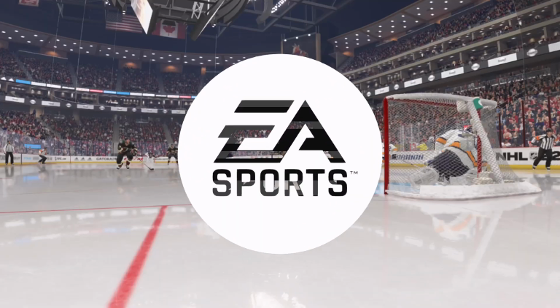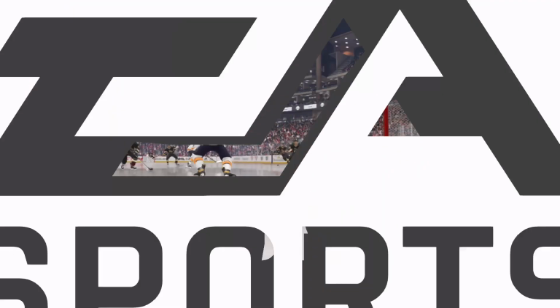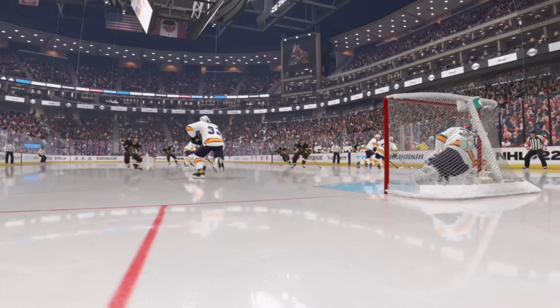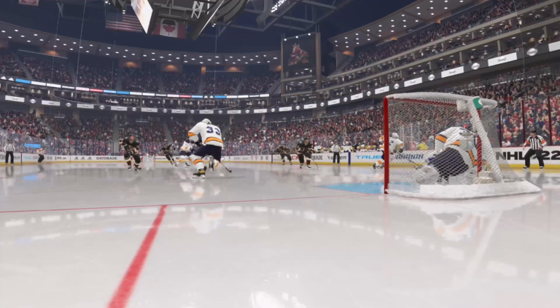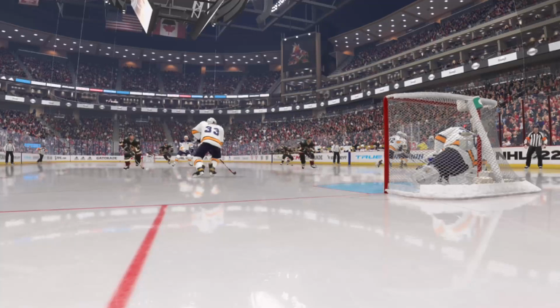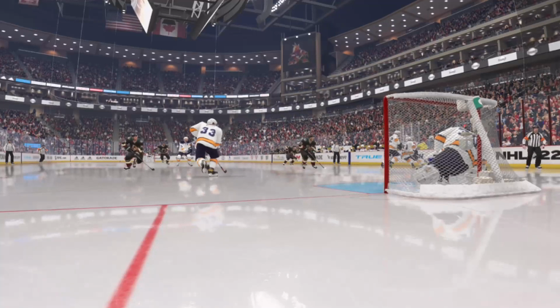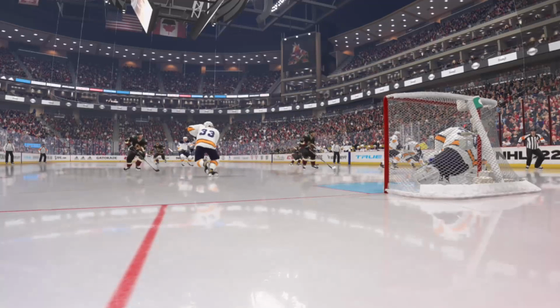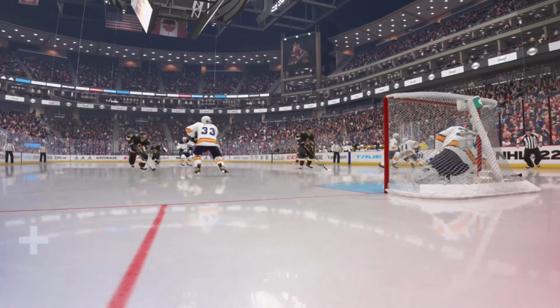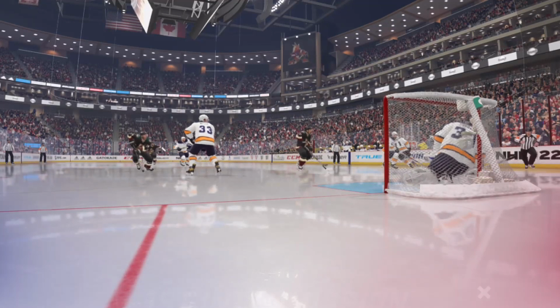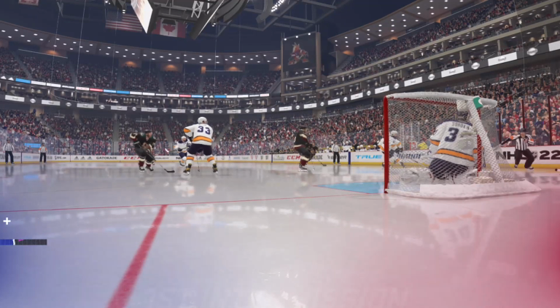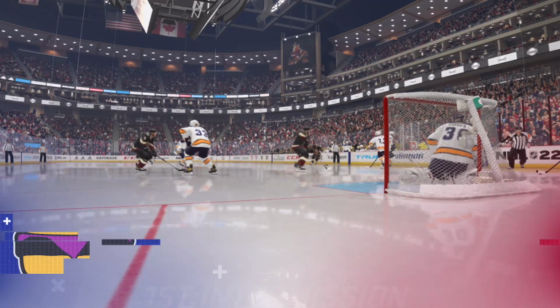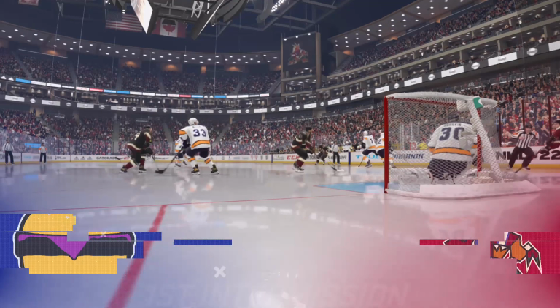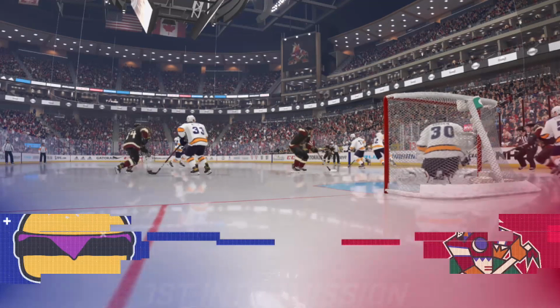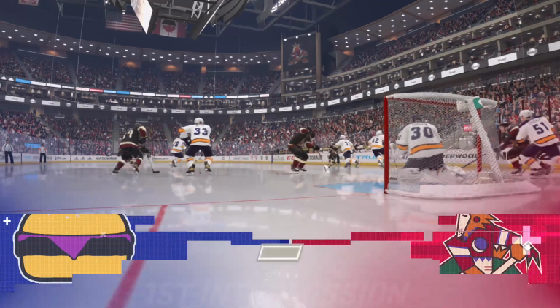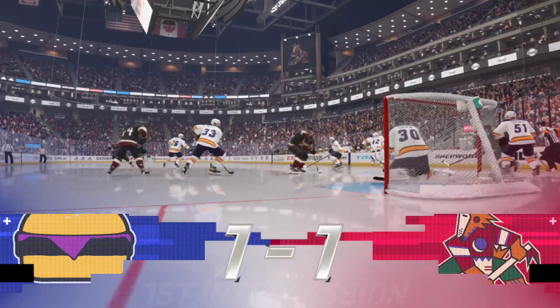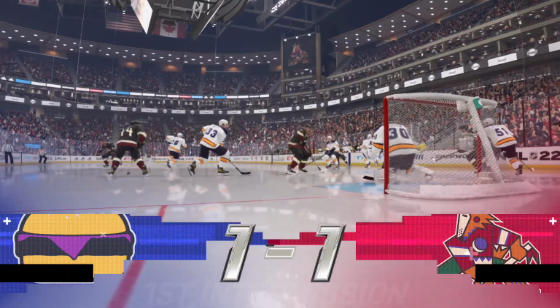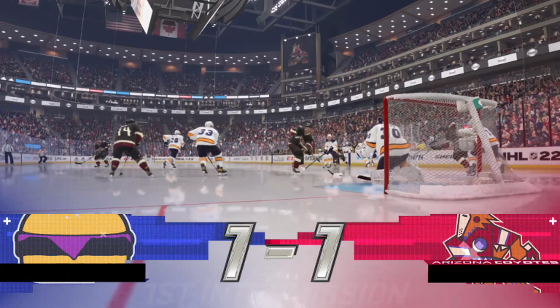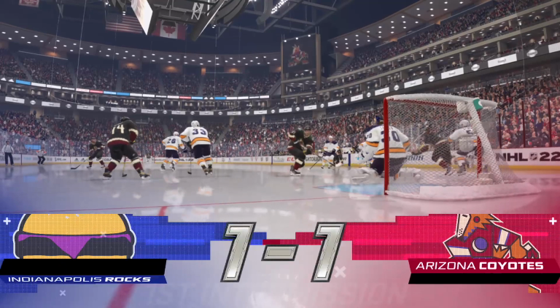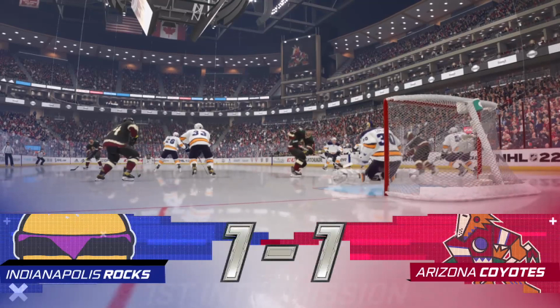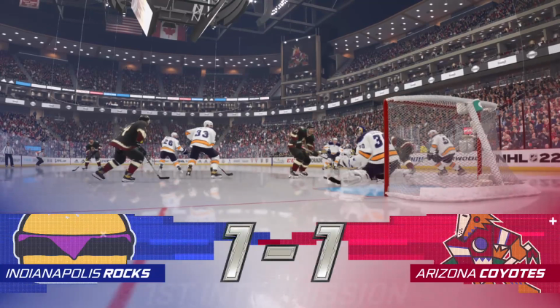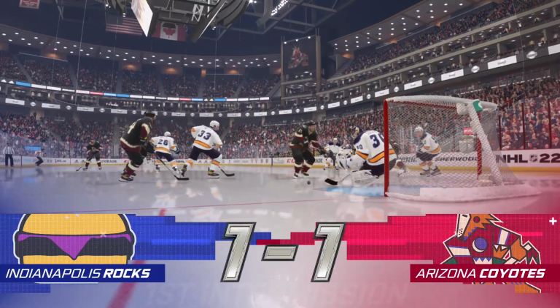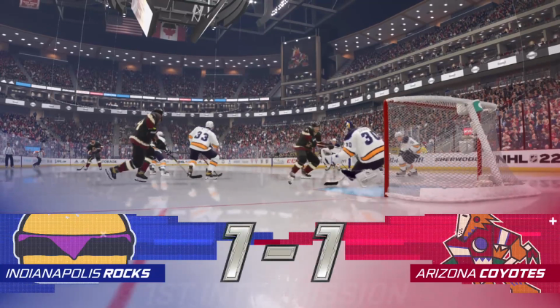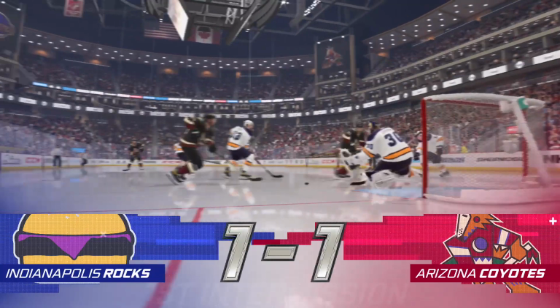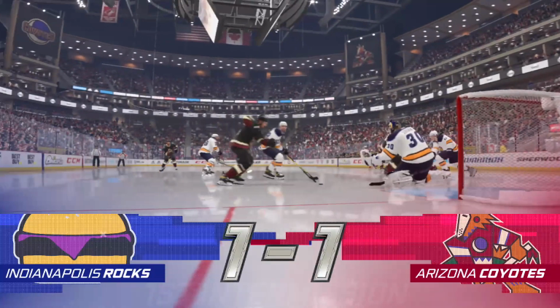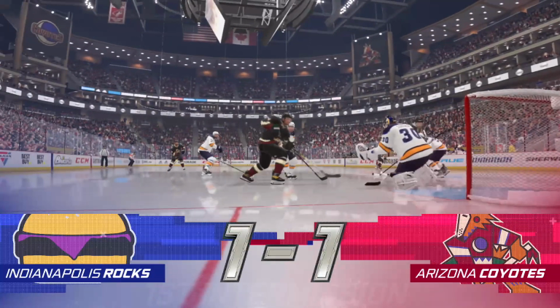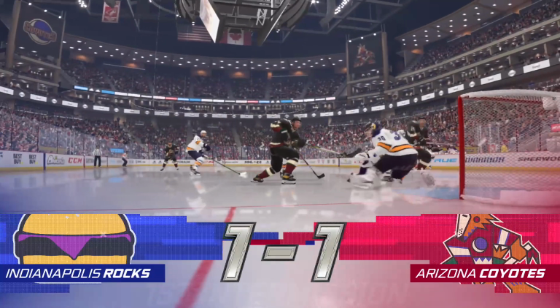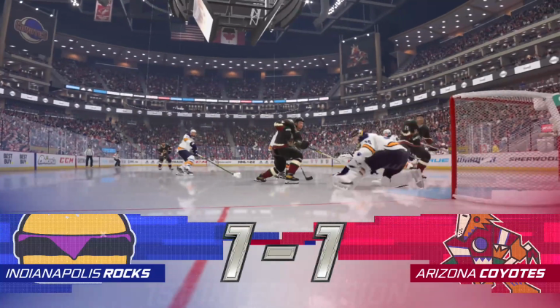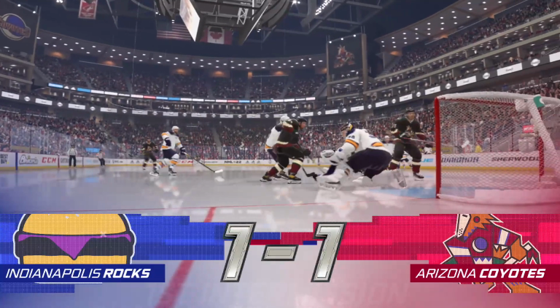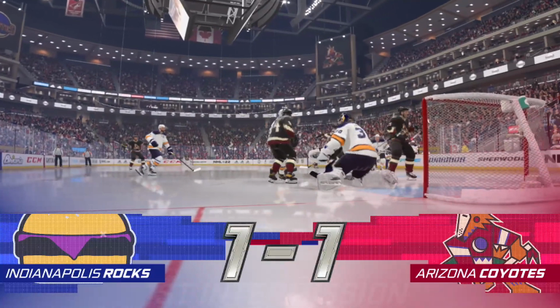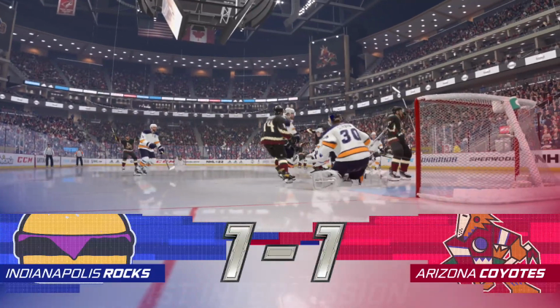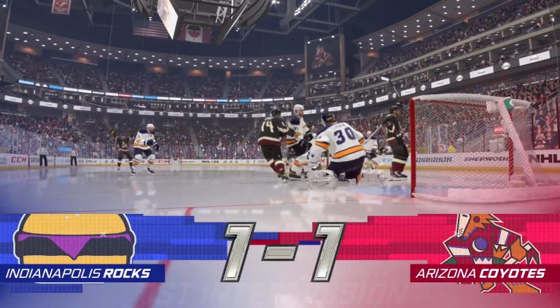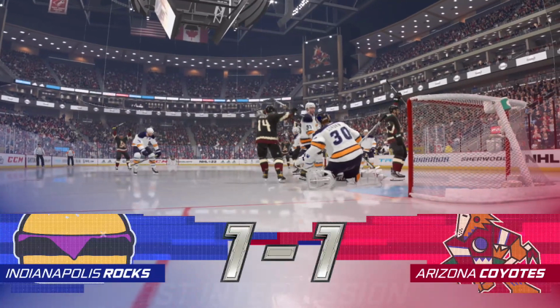There's the horn. Still 40 more minutes left in regulation time. We'll get to the second period right after this.